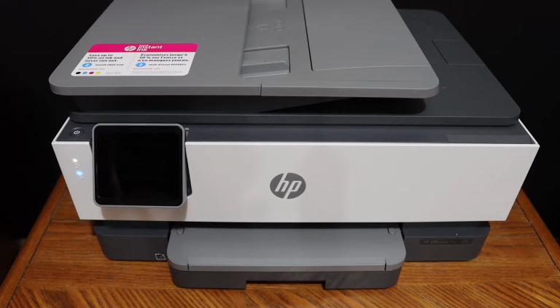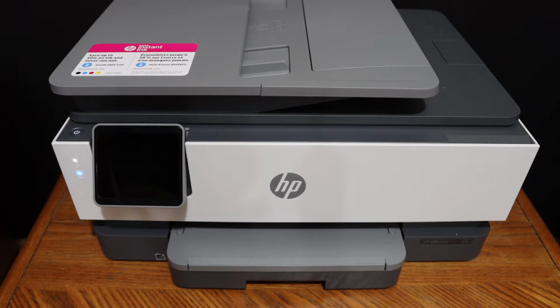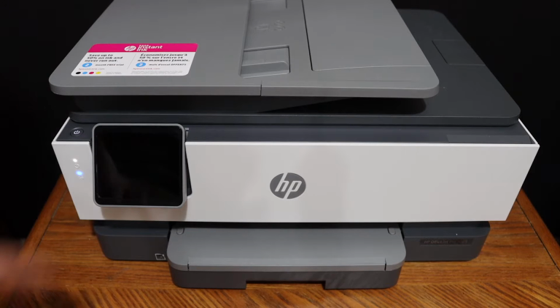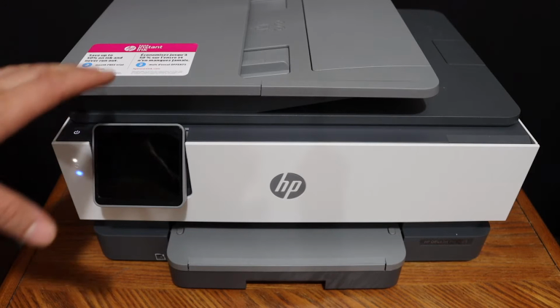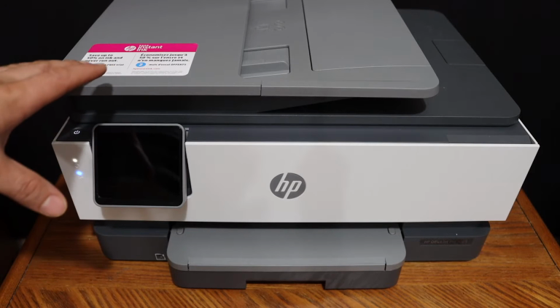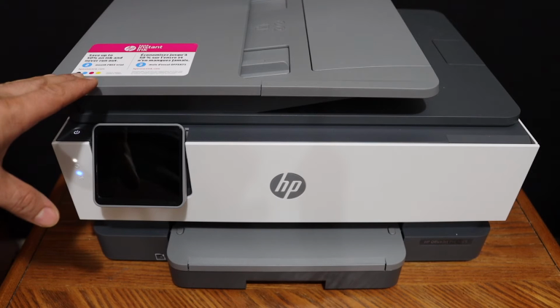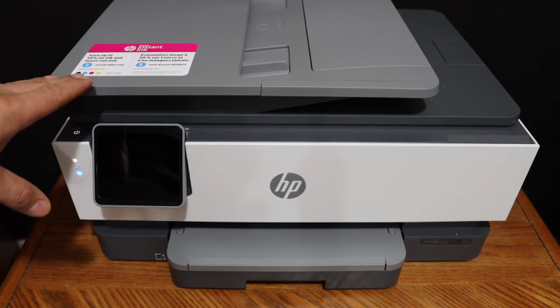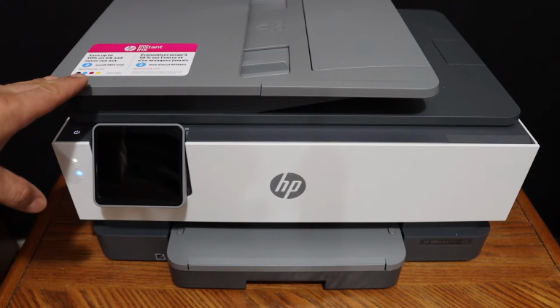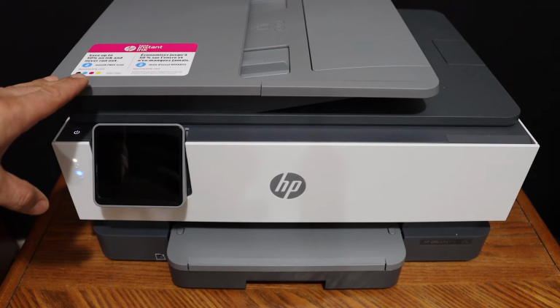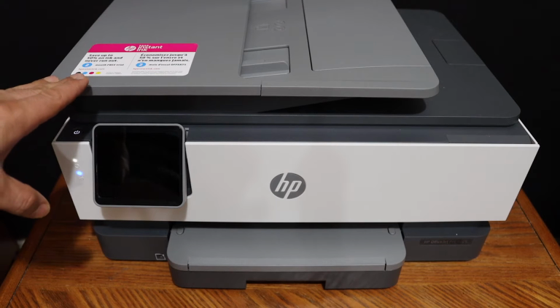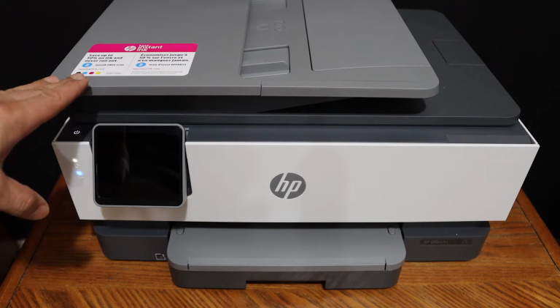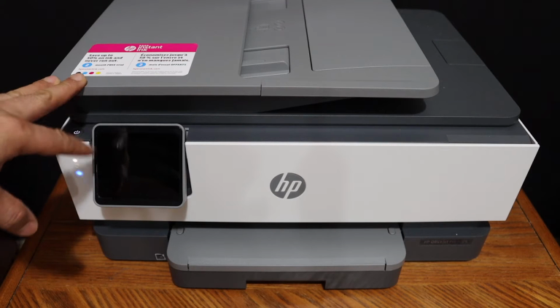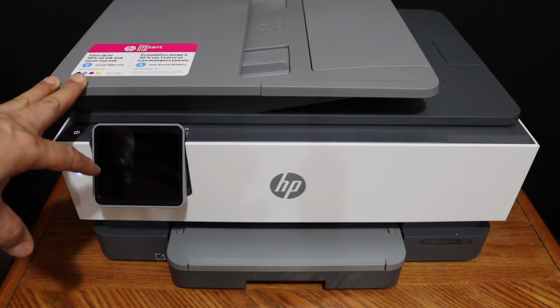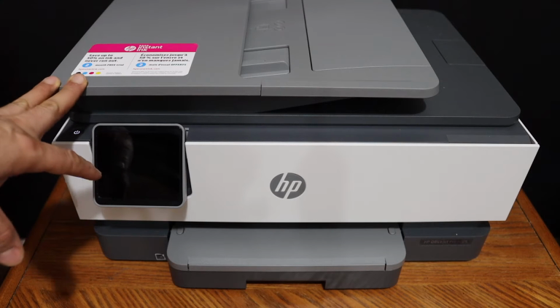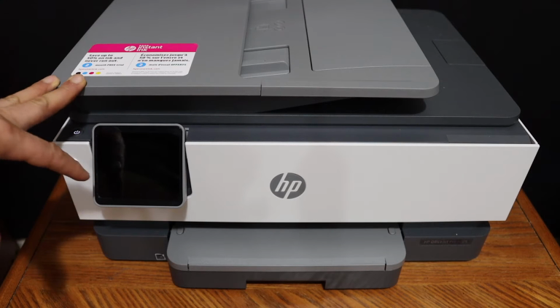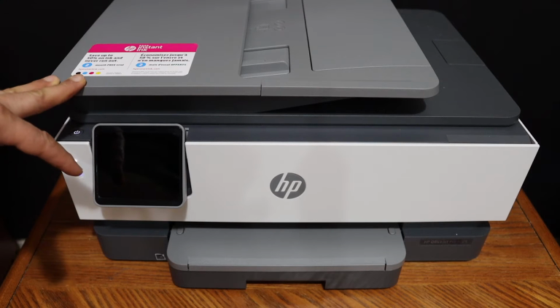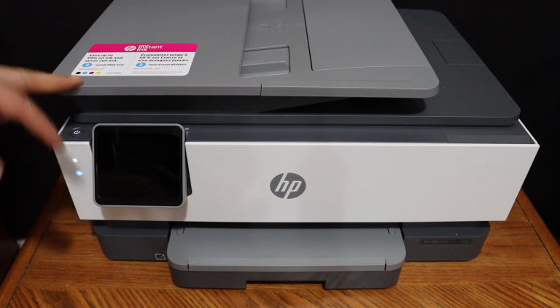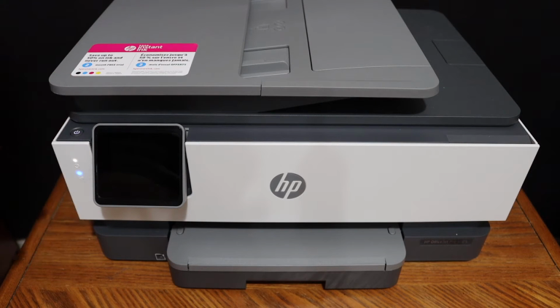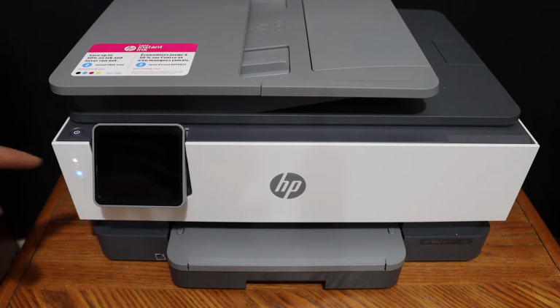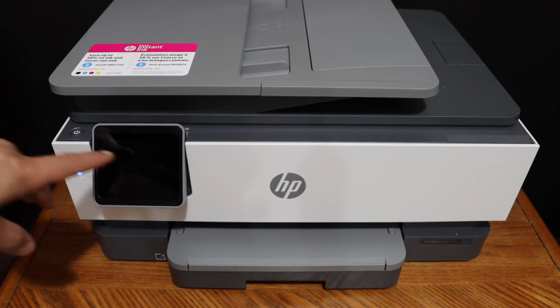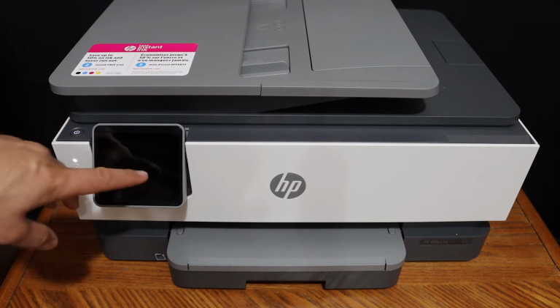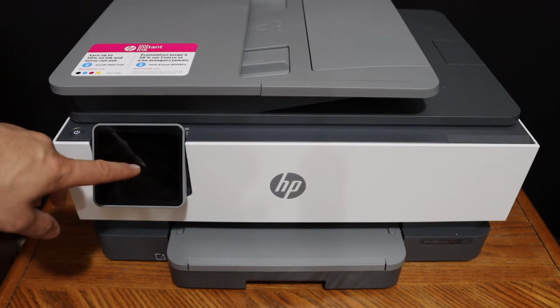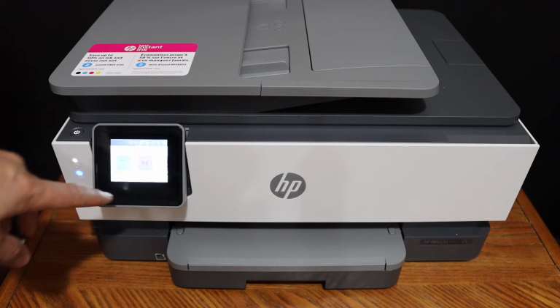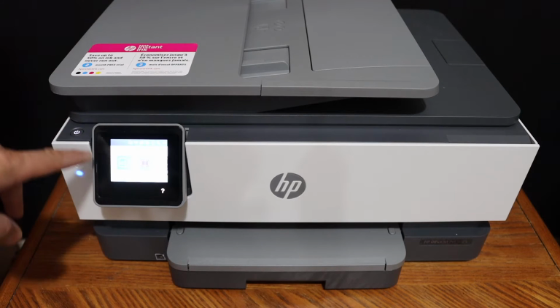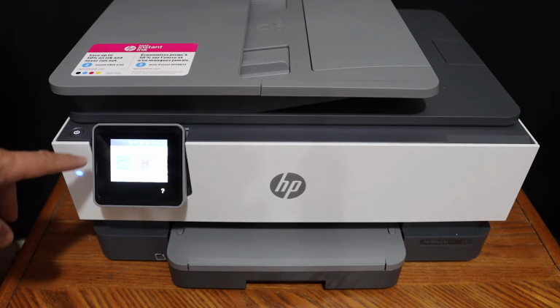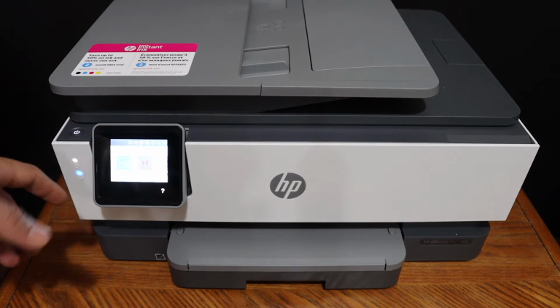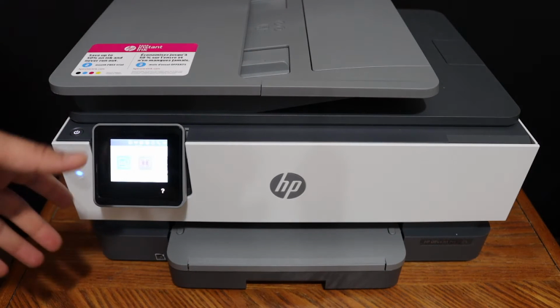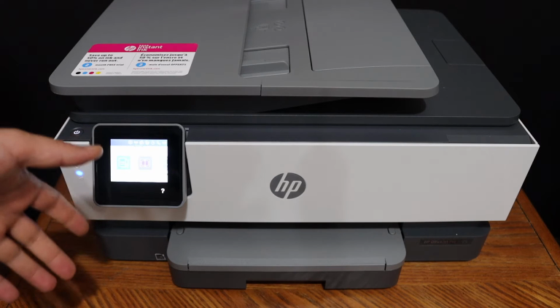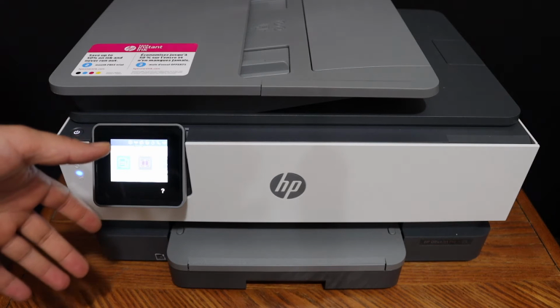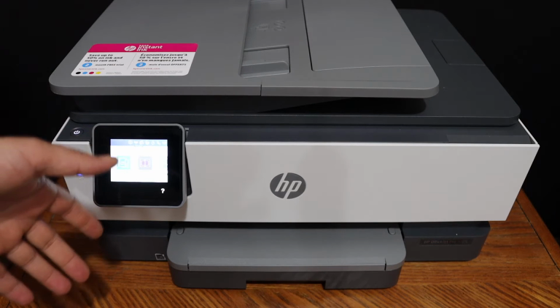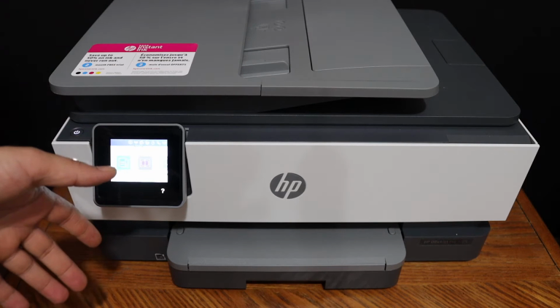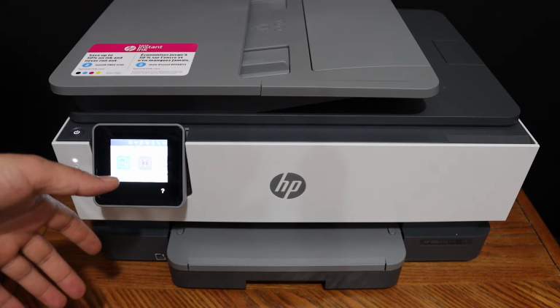Today's video is regarding the HP OfficeJet Pro 8035 printer. I am going to show you how to do the Wi-Fi Direct setup.